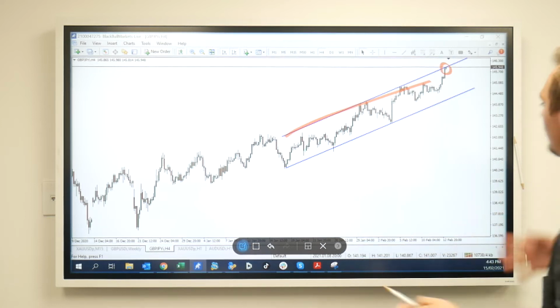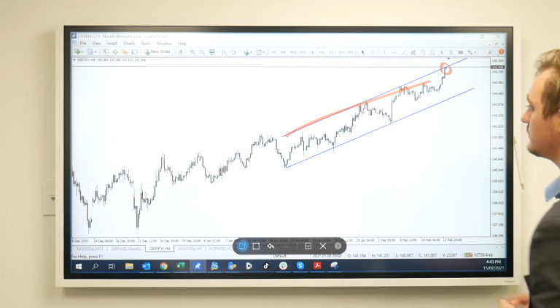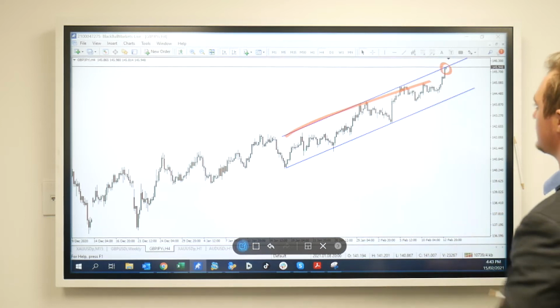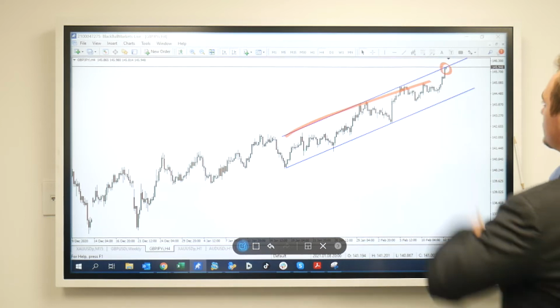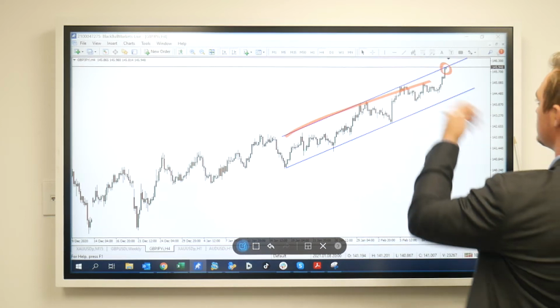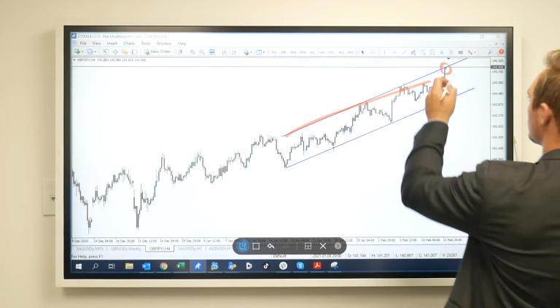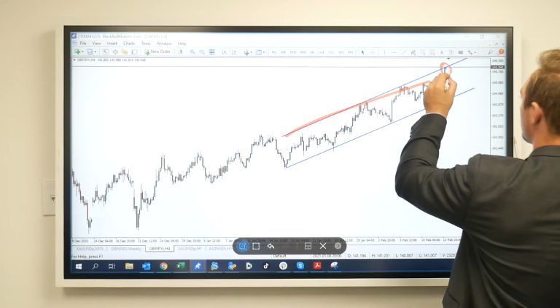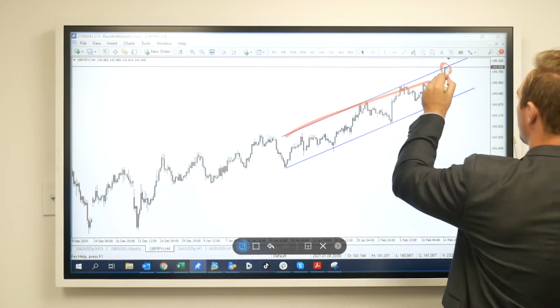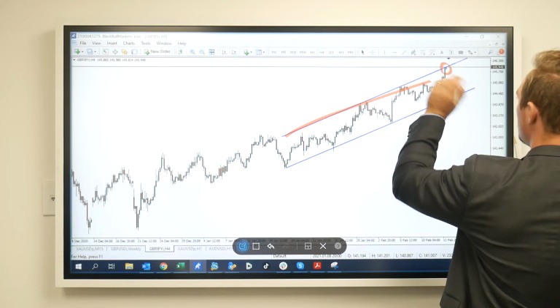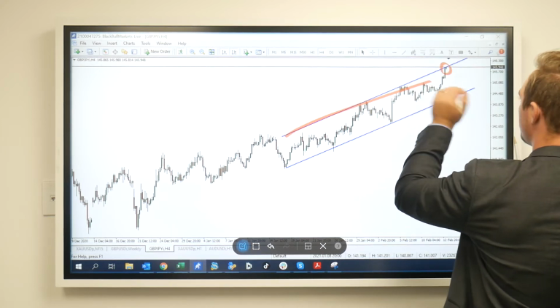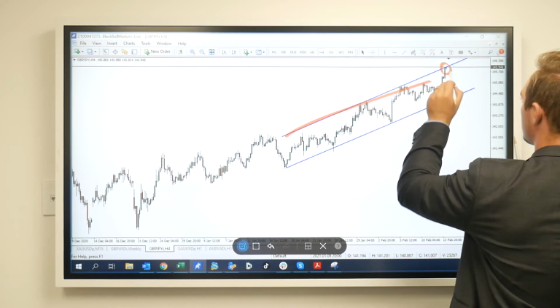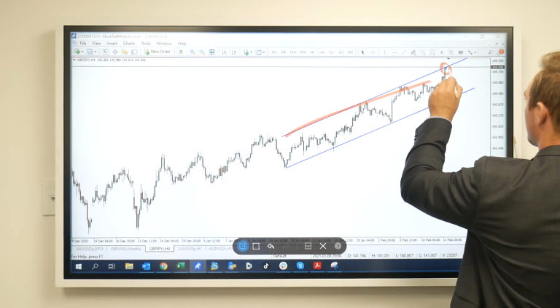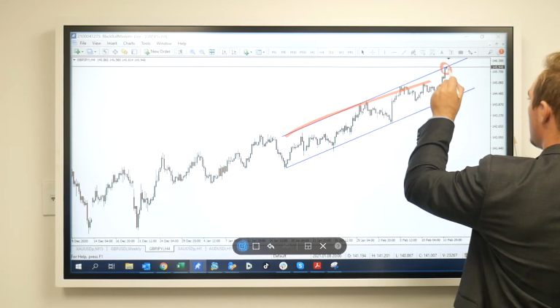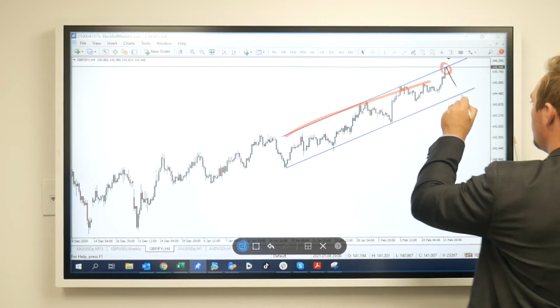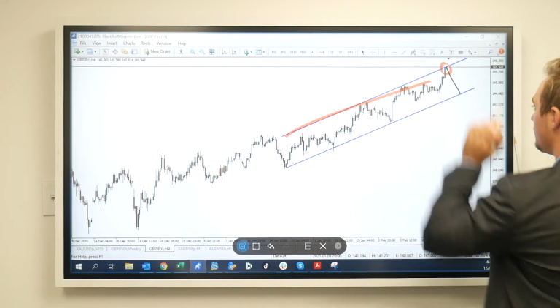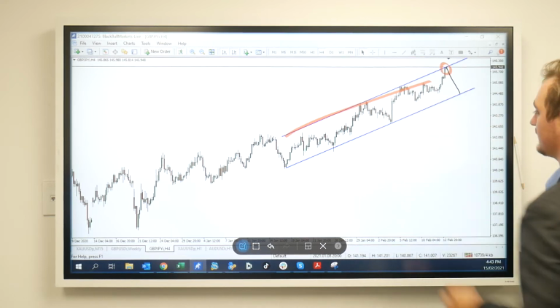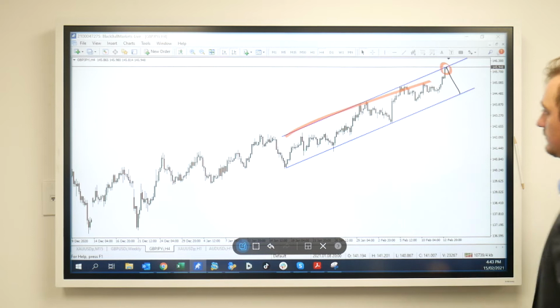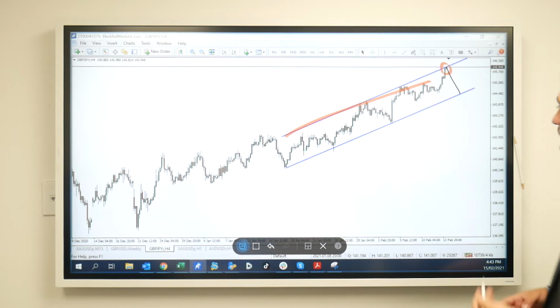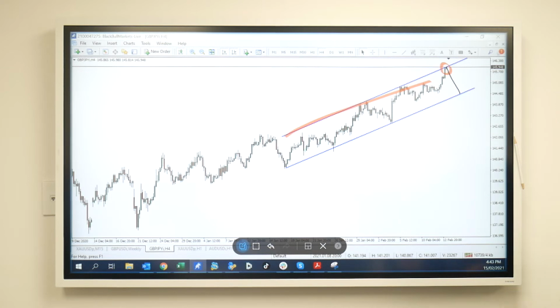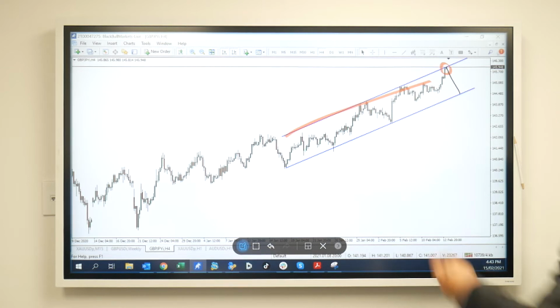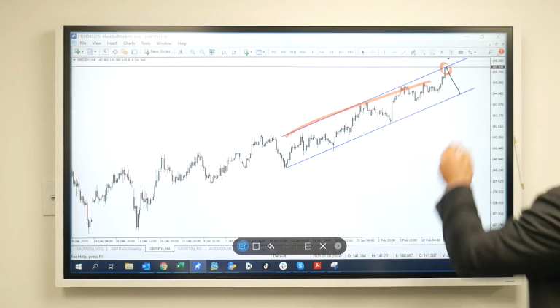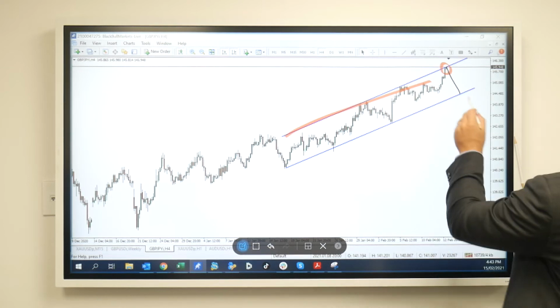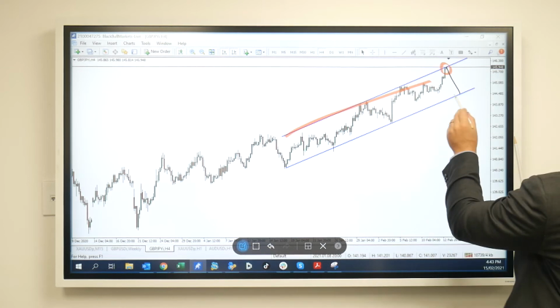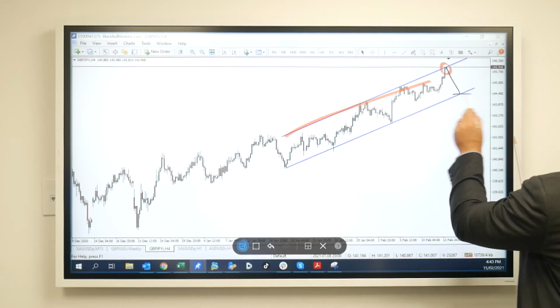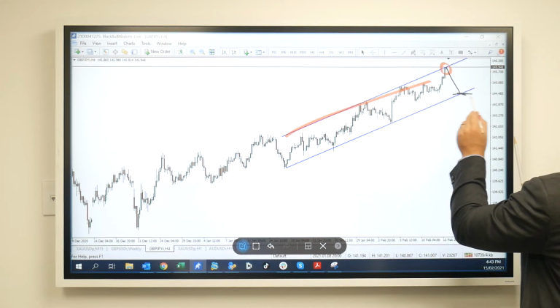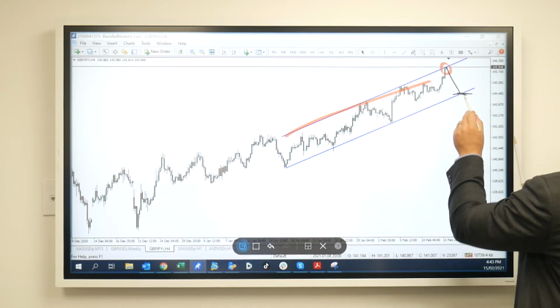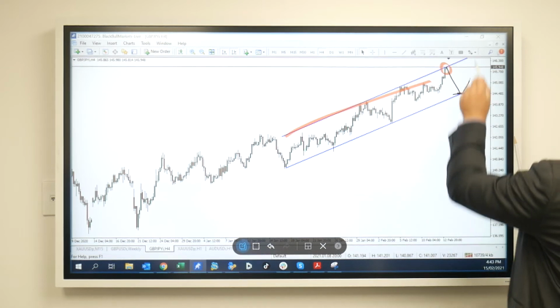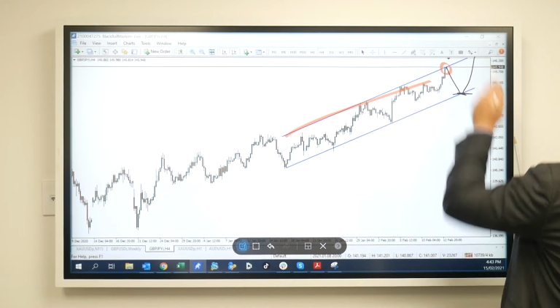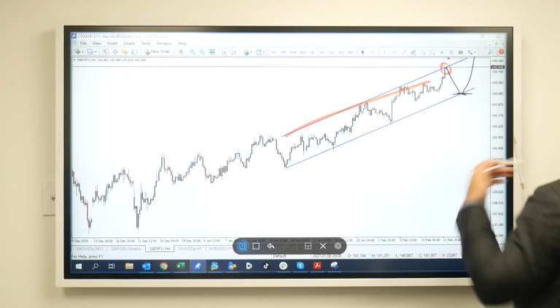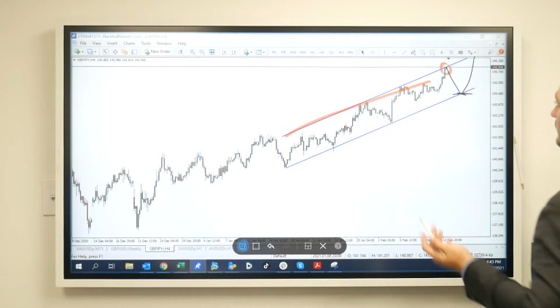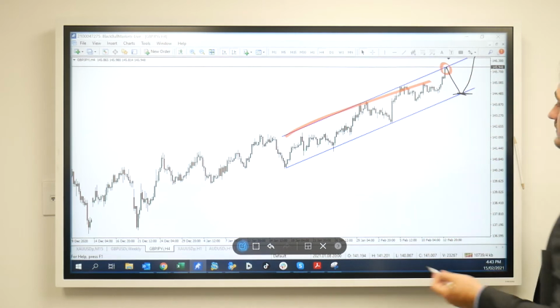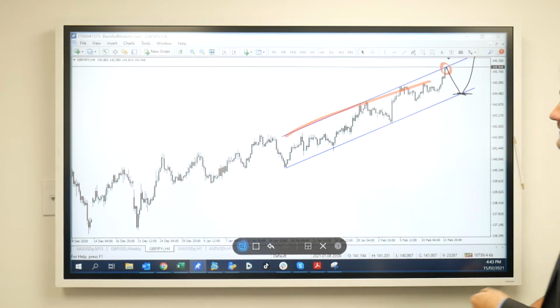What we need to see is a move to come, hopefully back down to the bottom channel, so we can start looking for another position to go back to the upside.